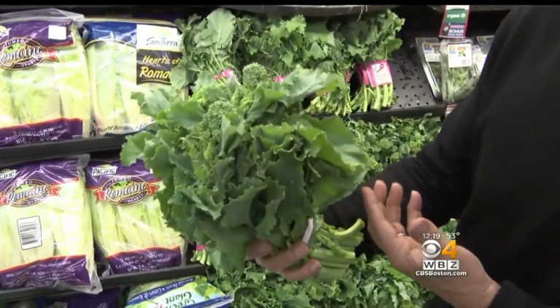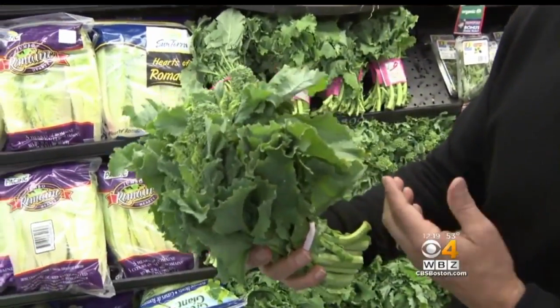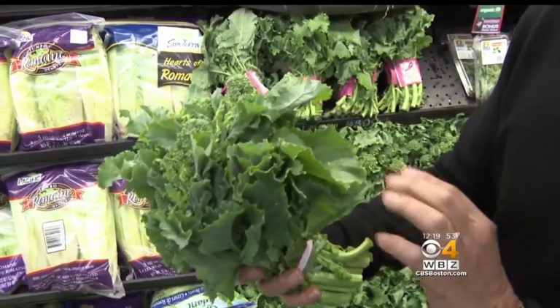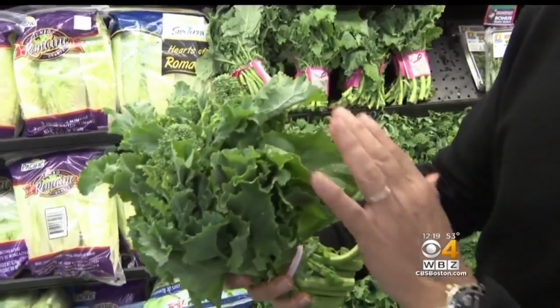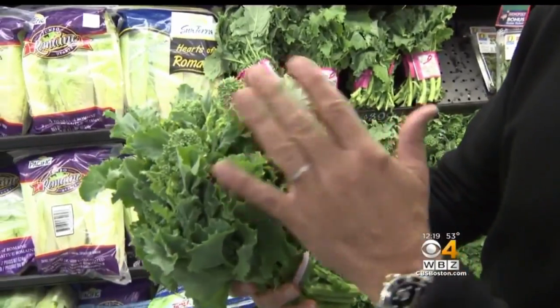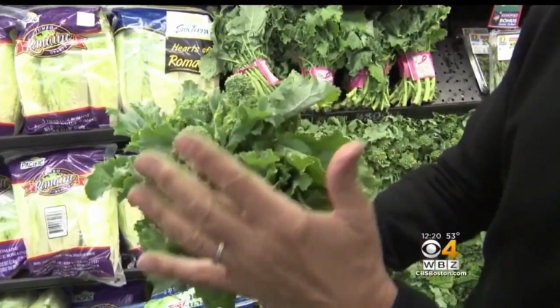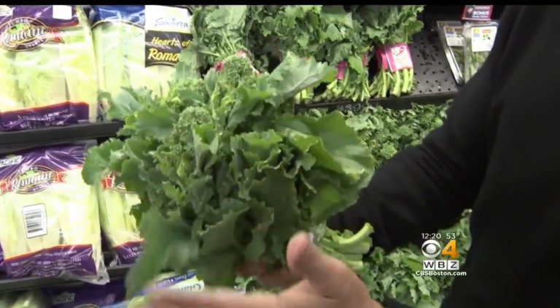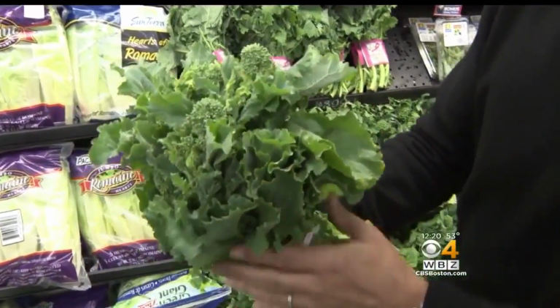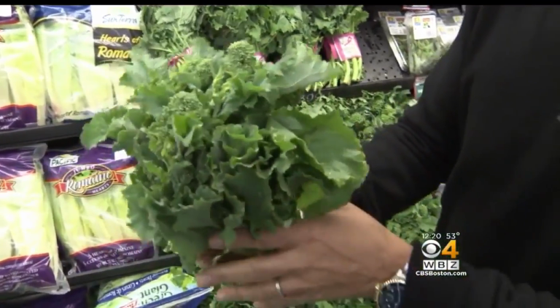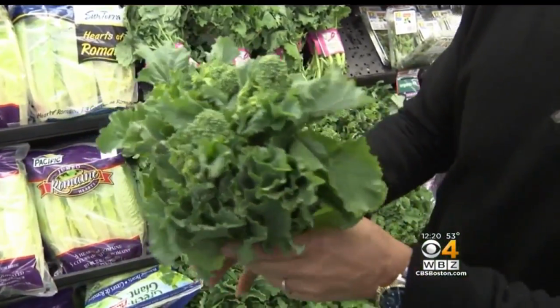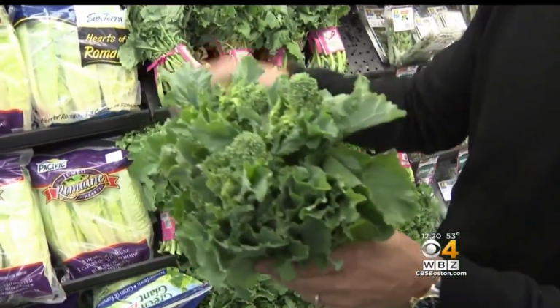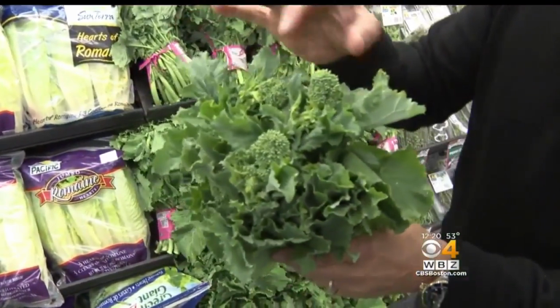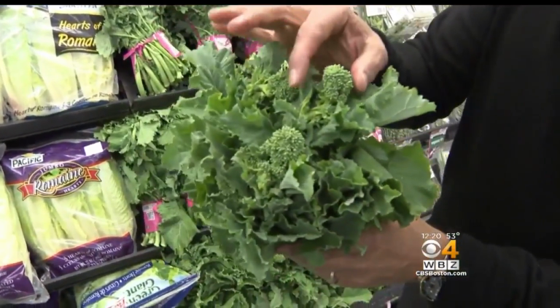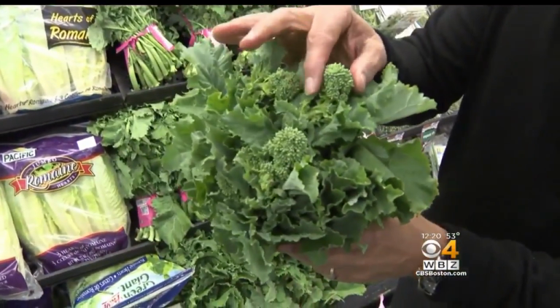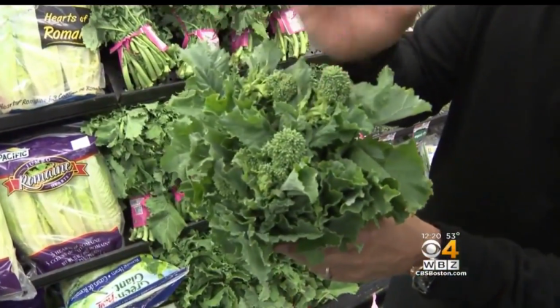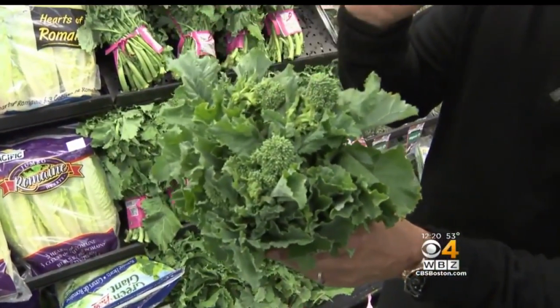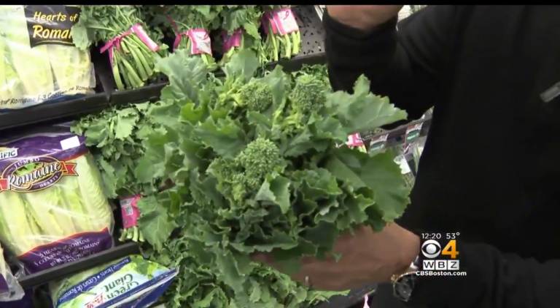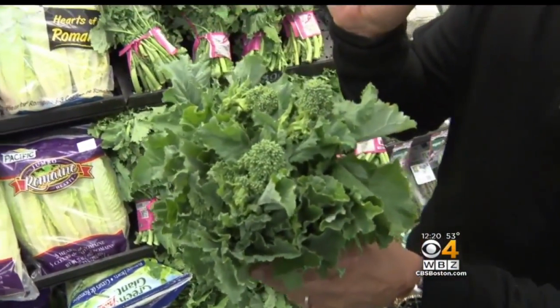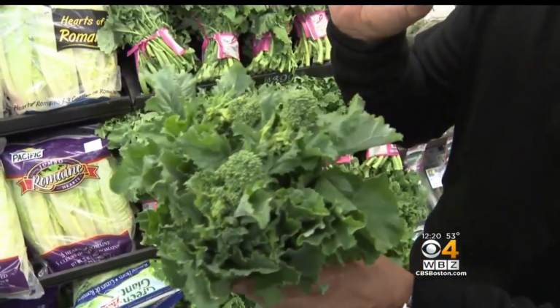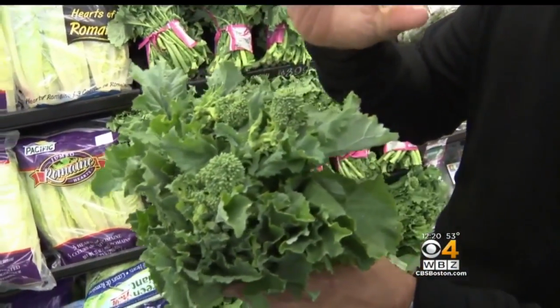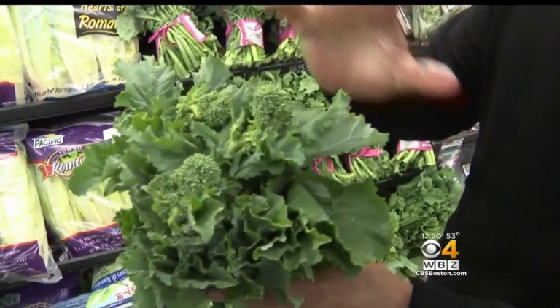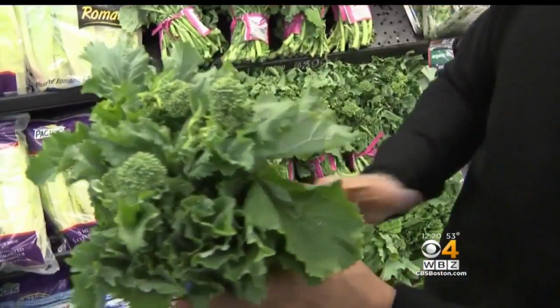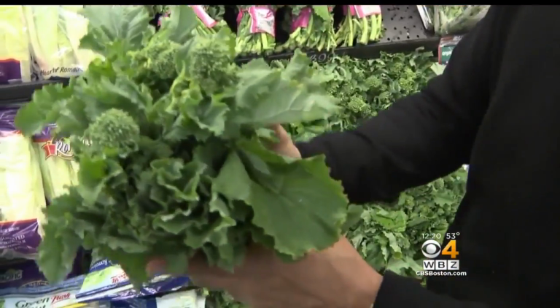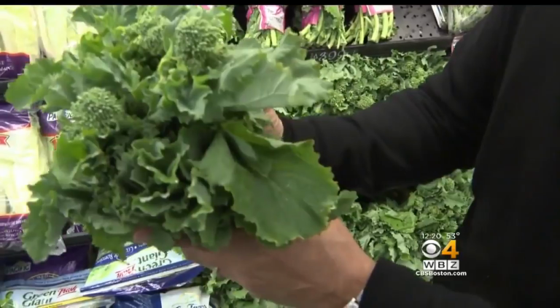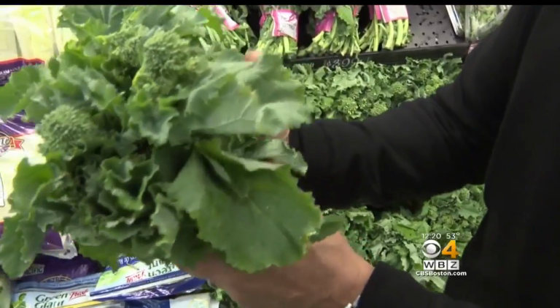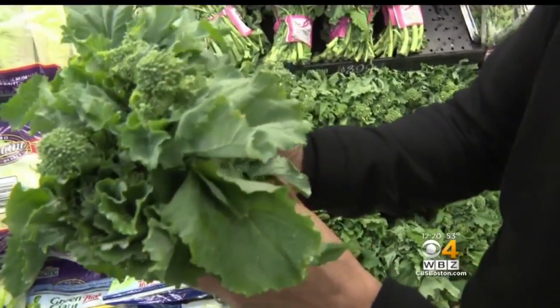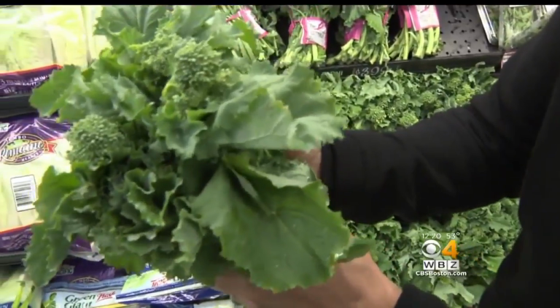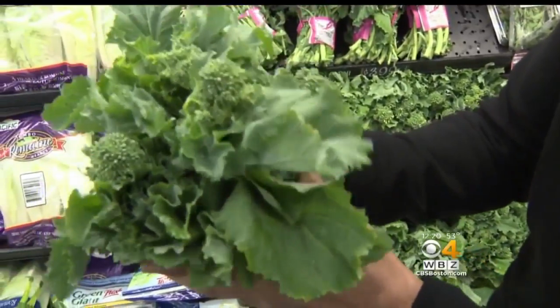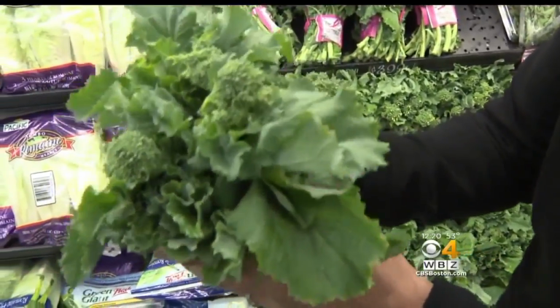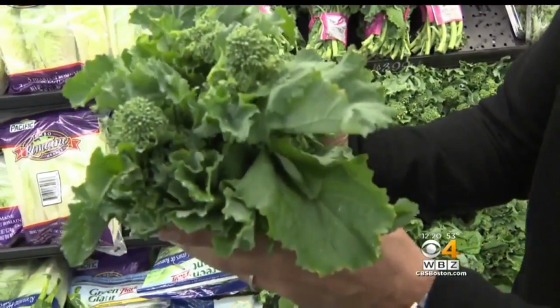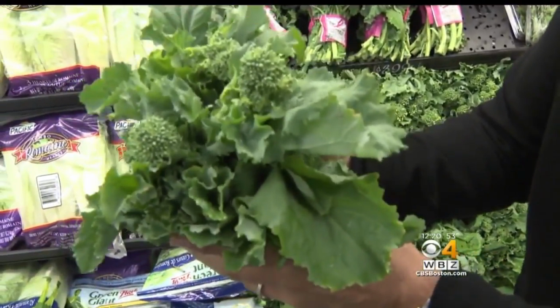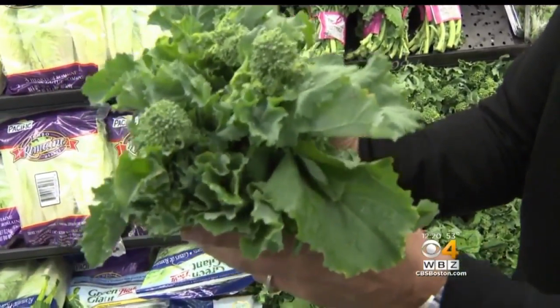When you buy your broccoli rabe, make sure it's green like this all the way around. The florets, nice and green, free from any yellowing whatsoever, and it's got to feel nice and fresh.